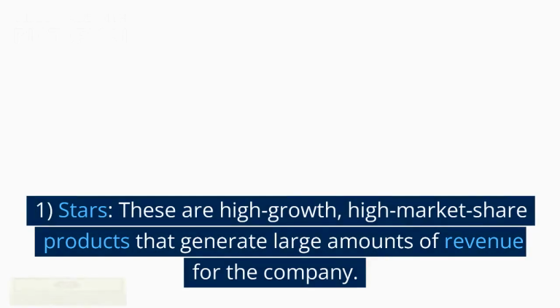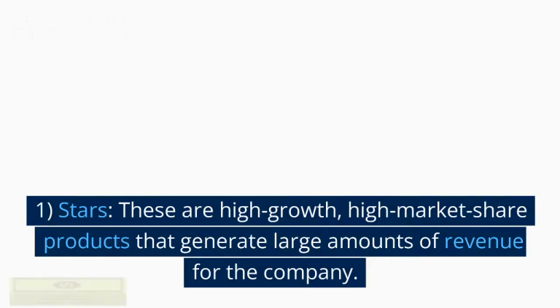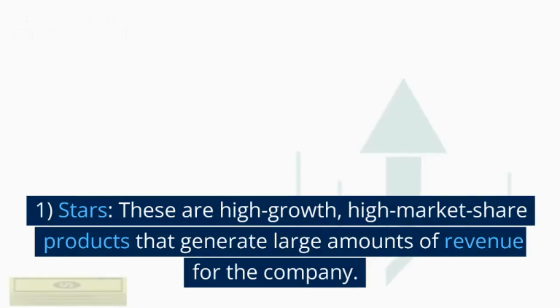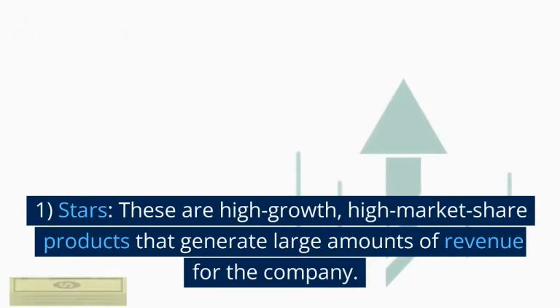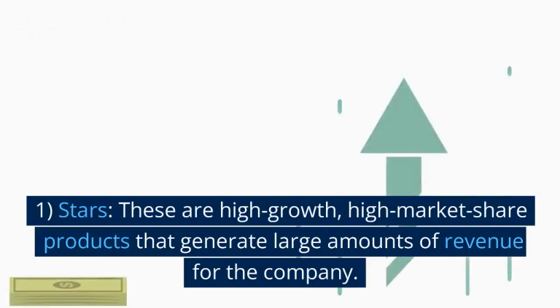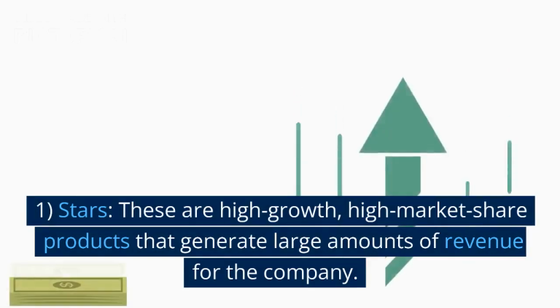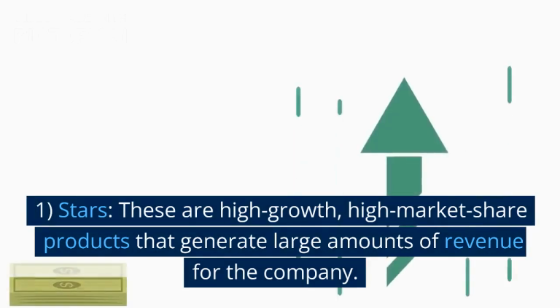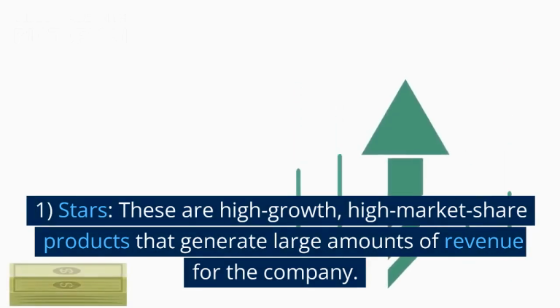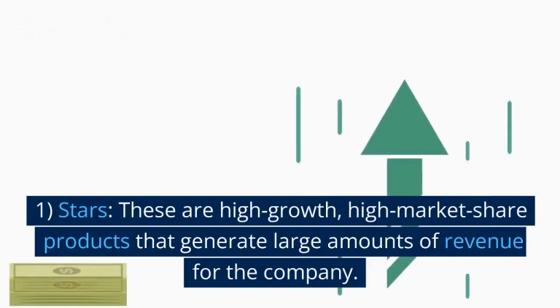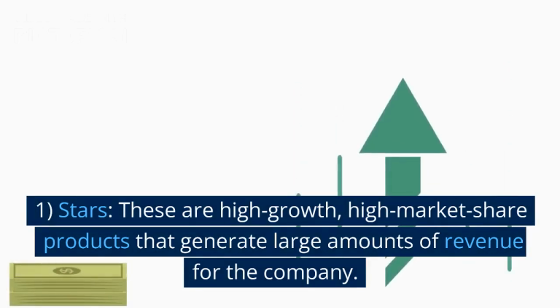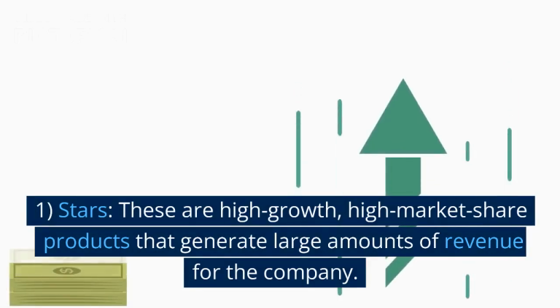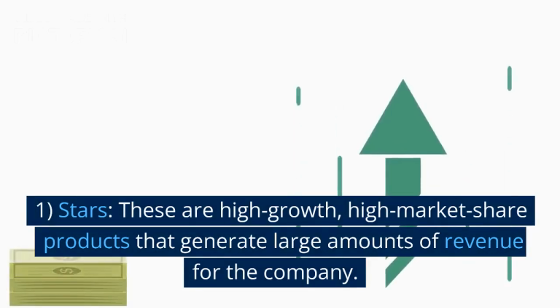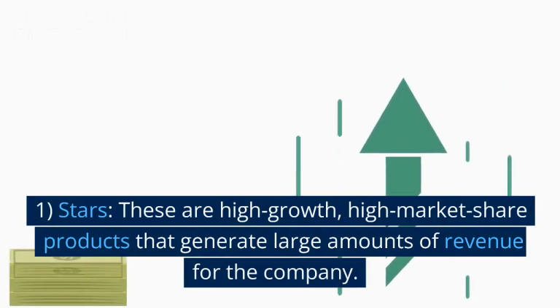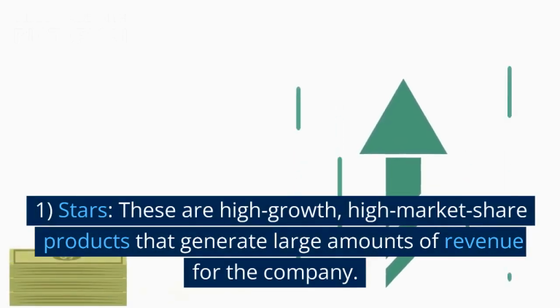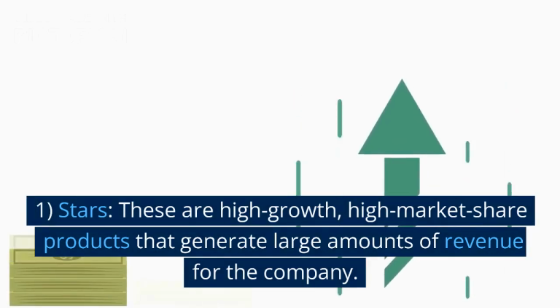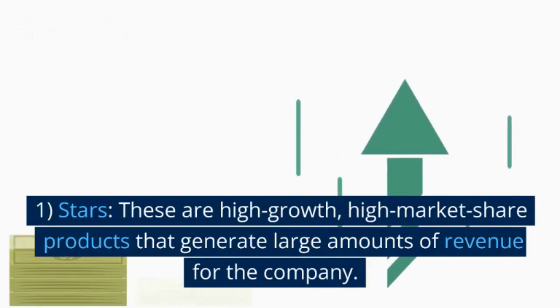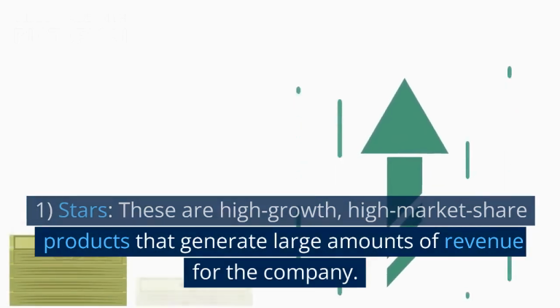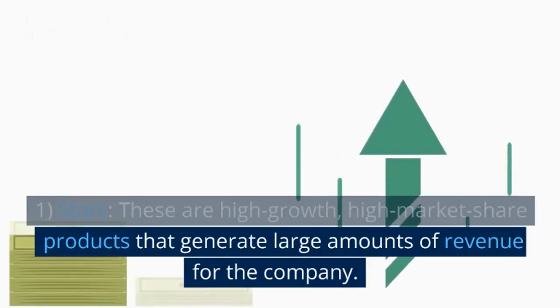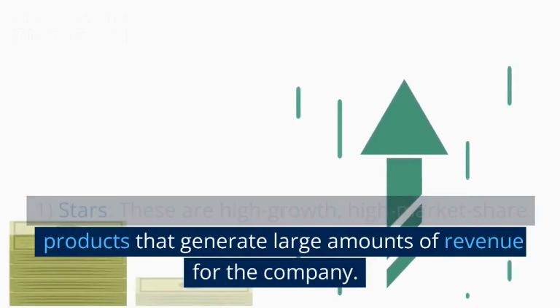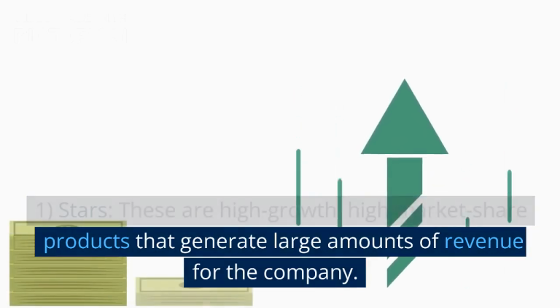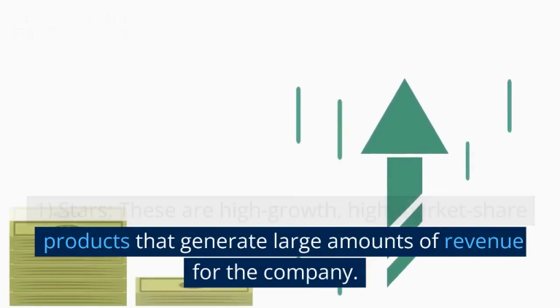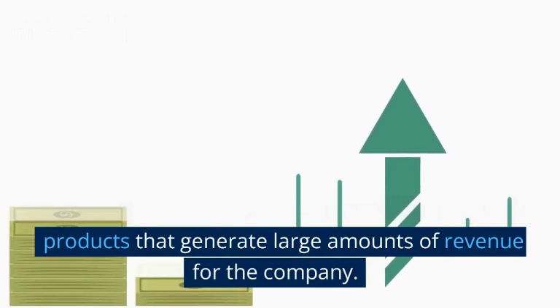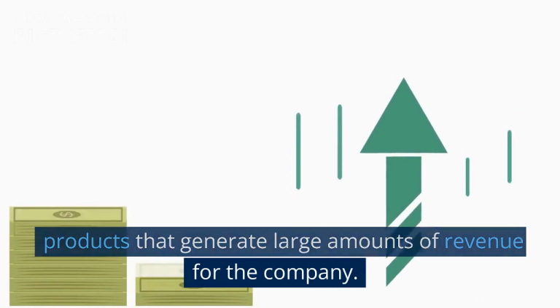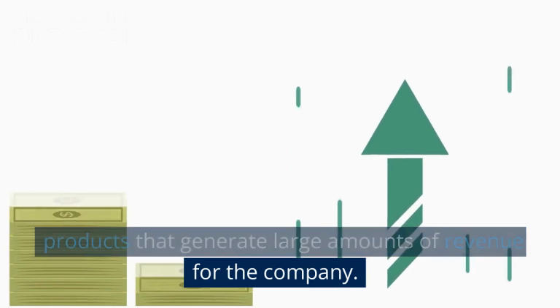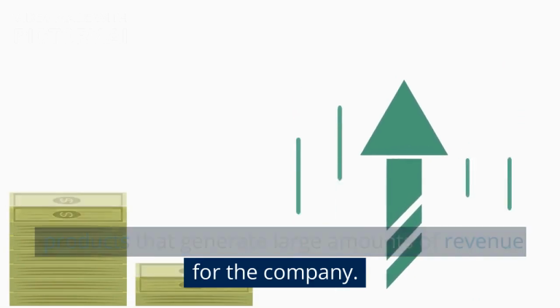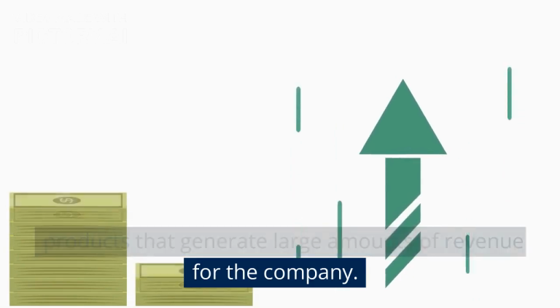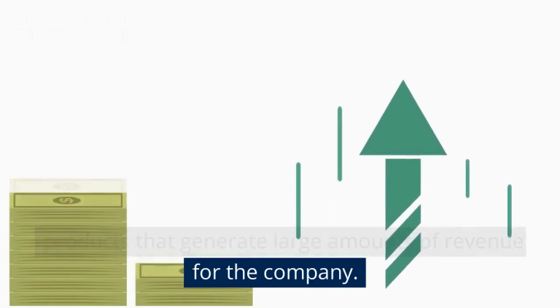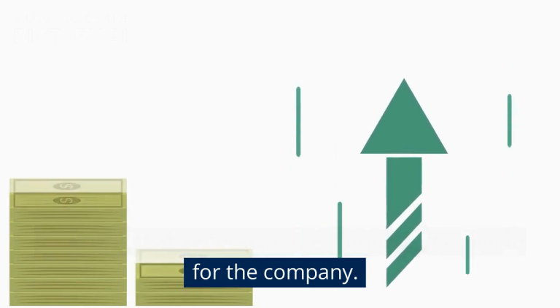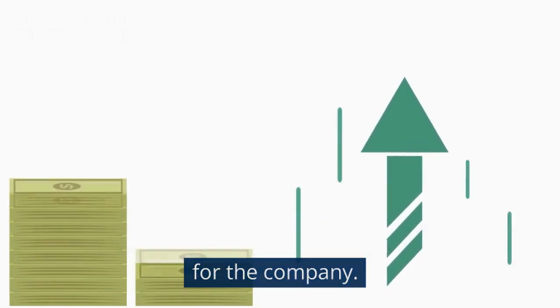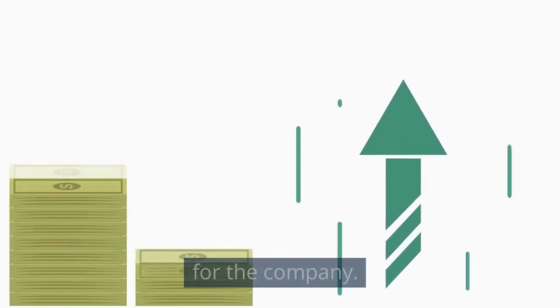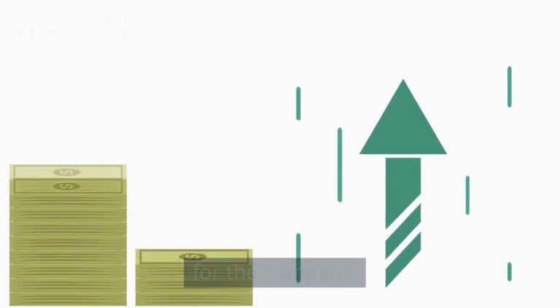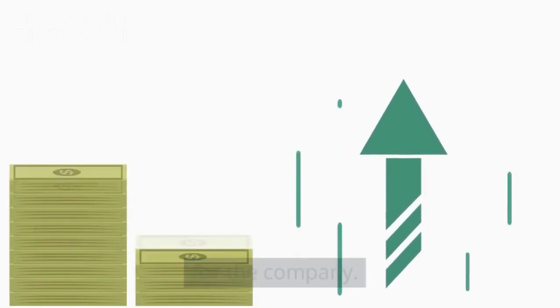Stars. These are high growth, high market share products that generate large amounts of revenue for the company.